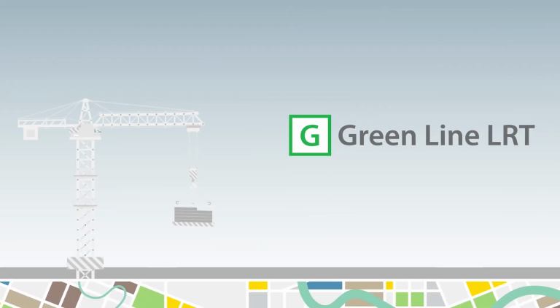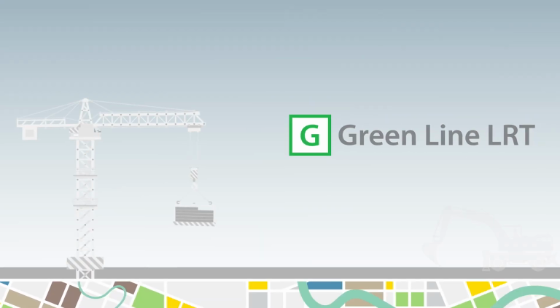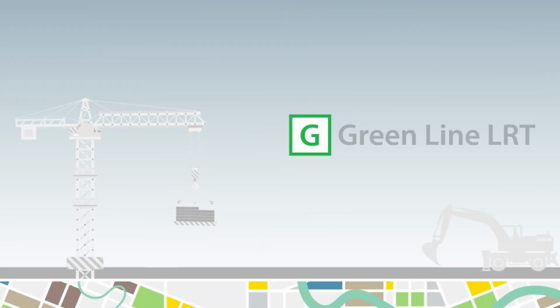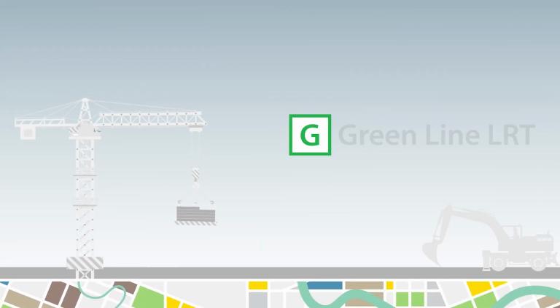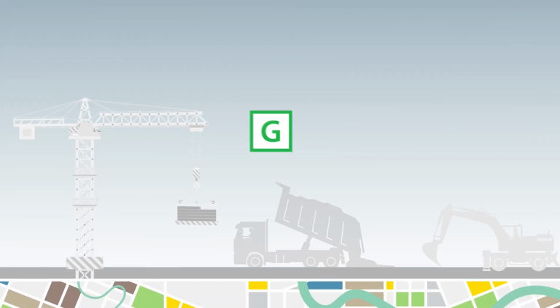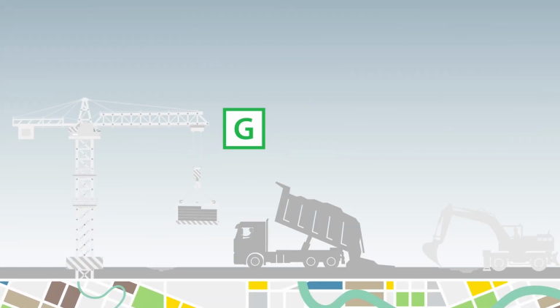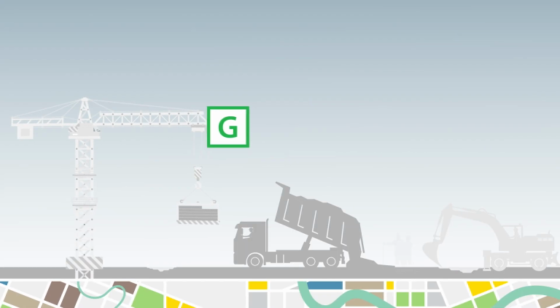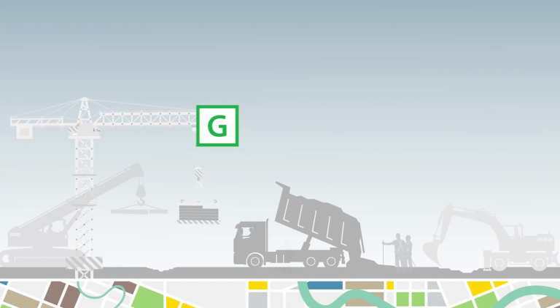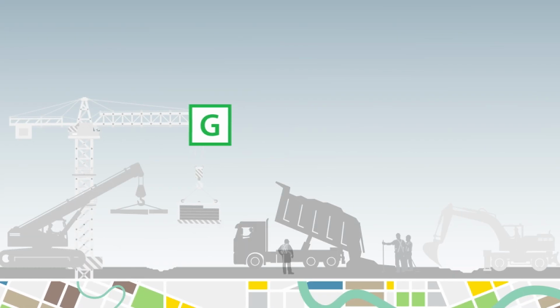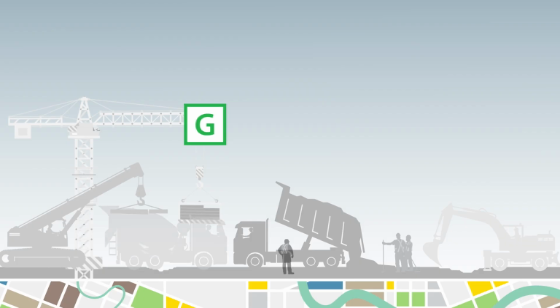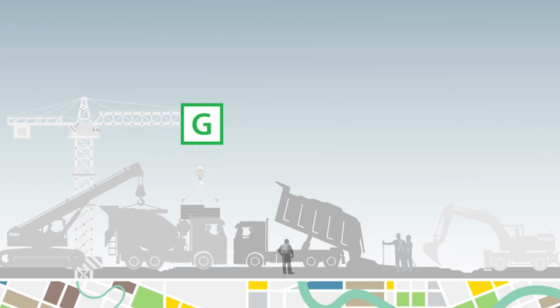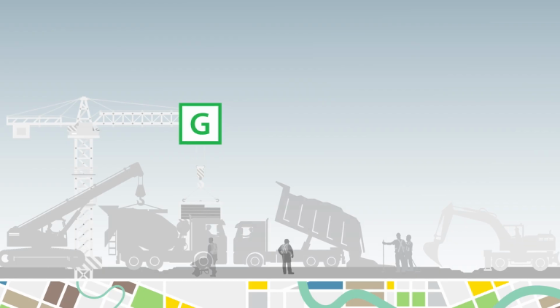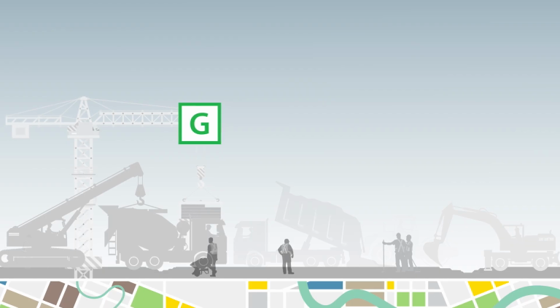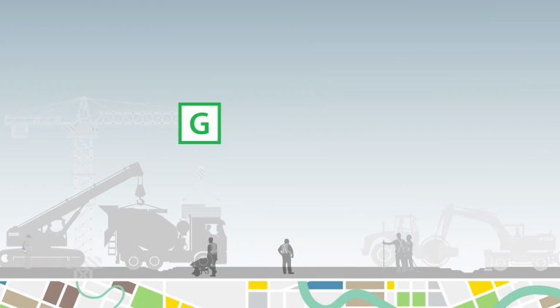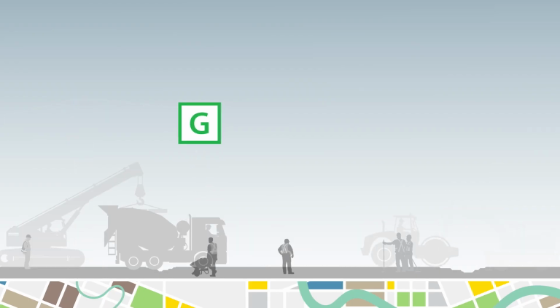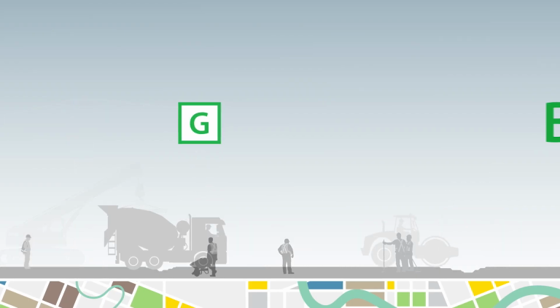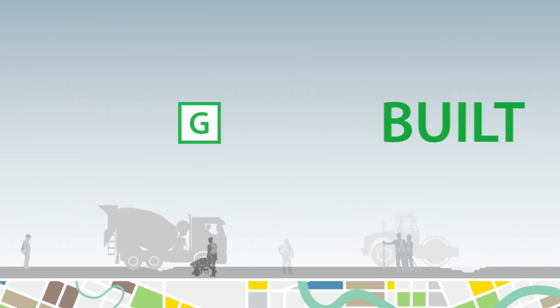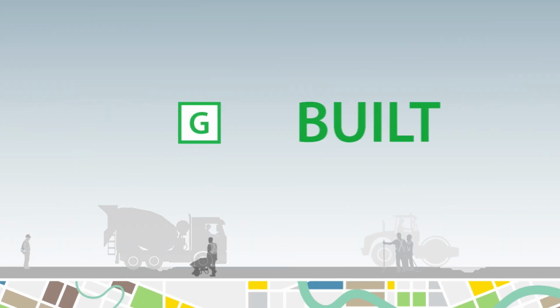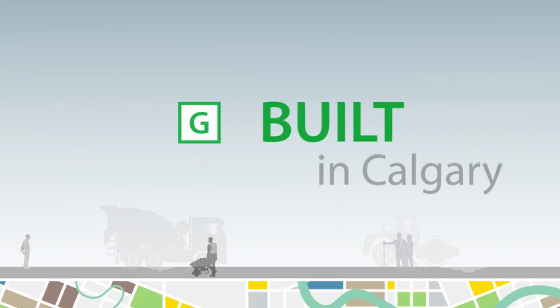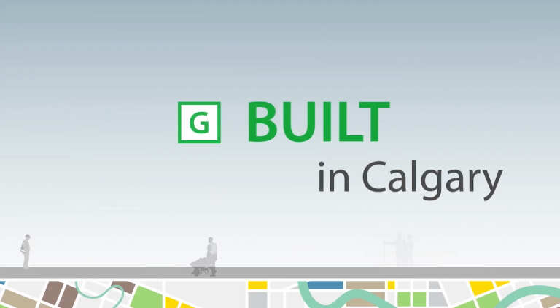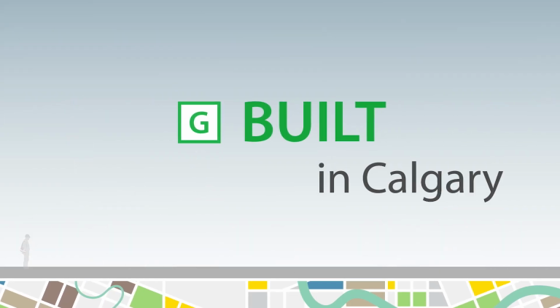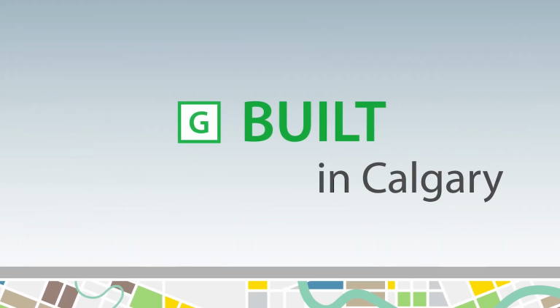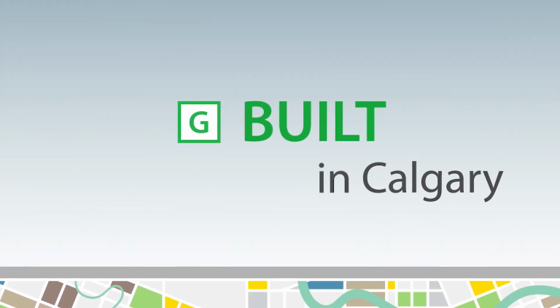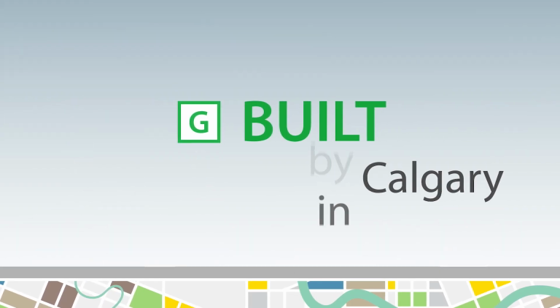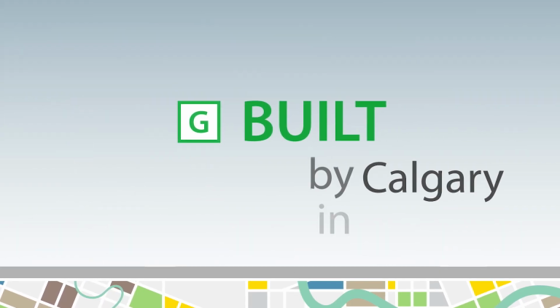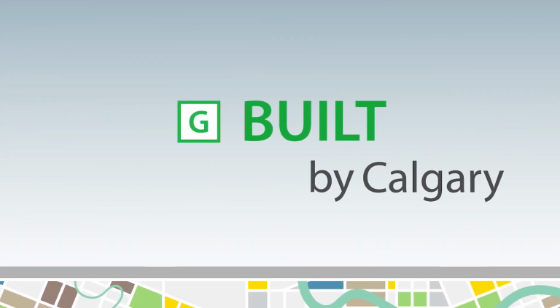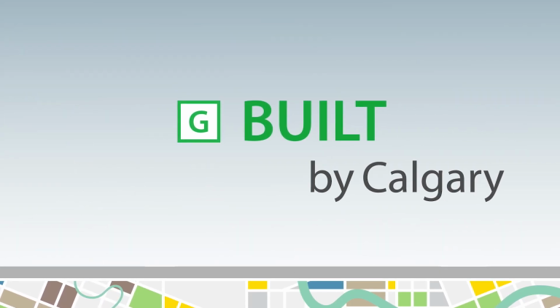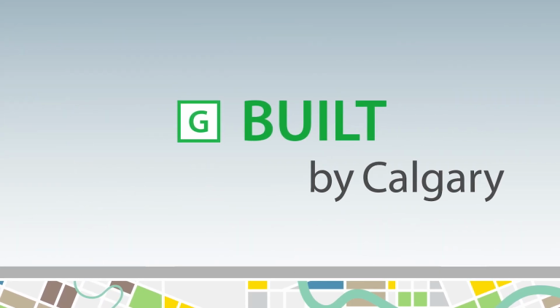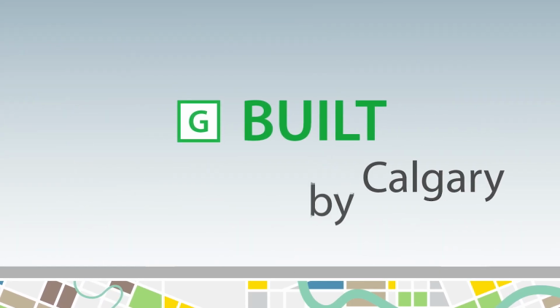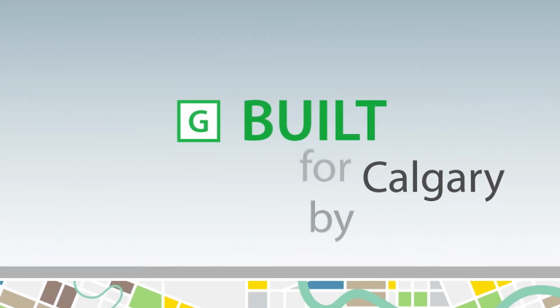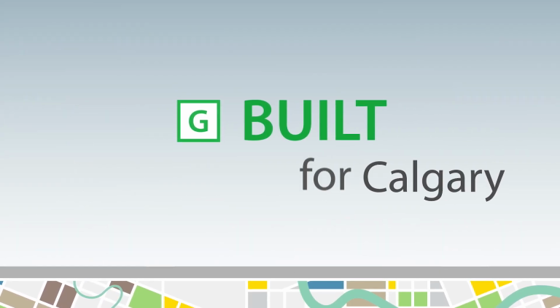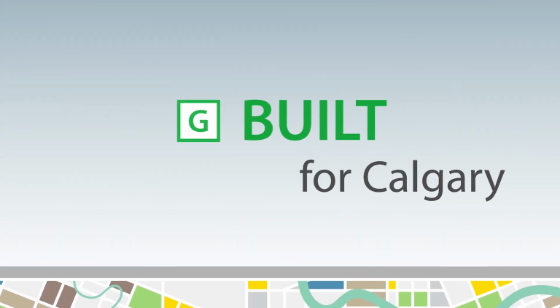The Green Line Built Video Series takes you behind the scenes of some of the most exciting construction moments.